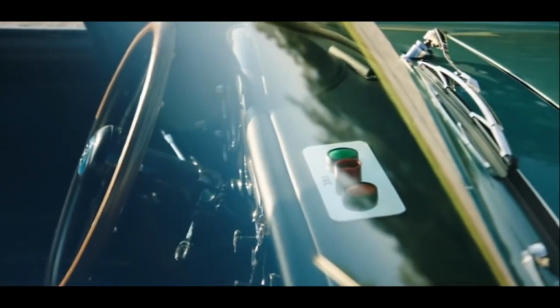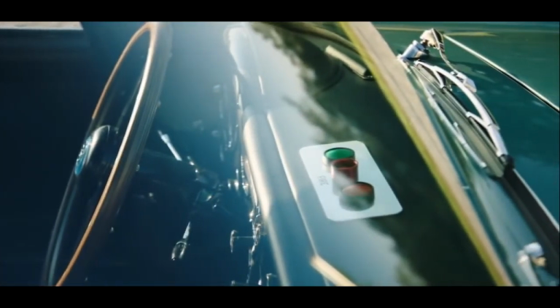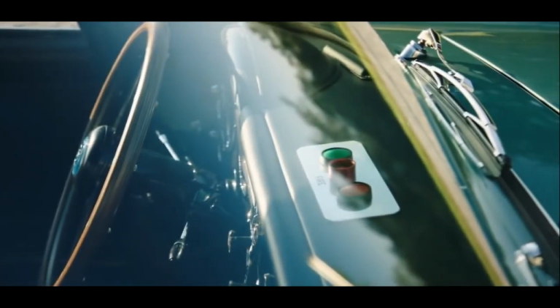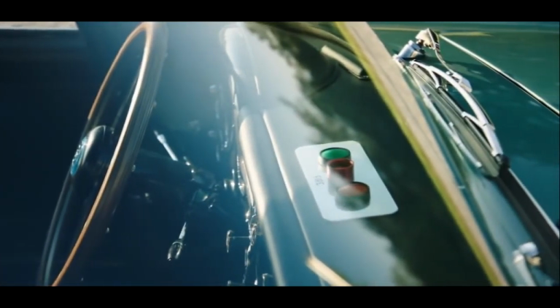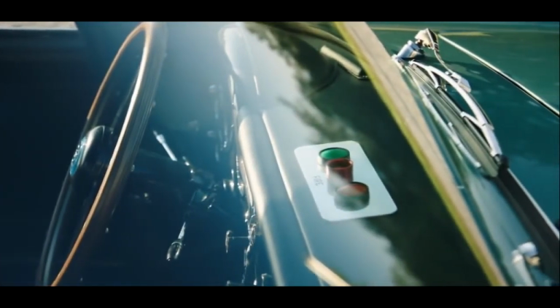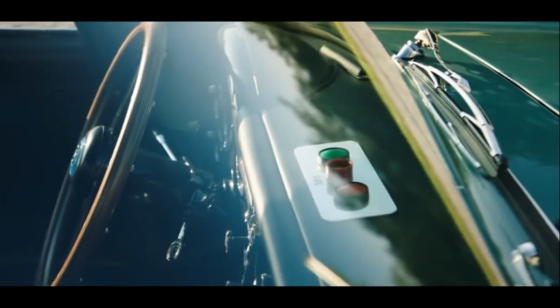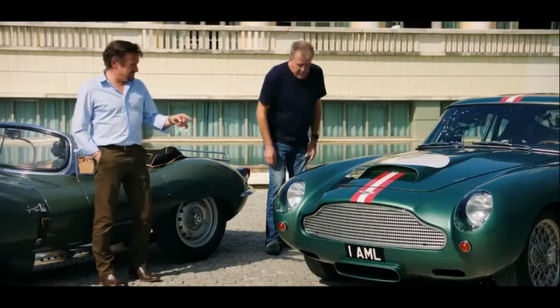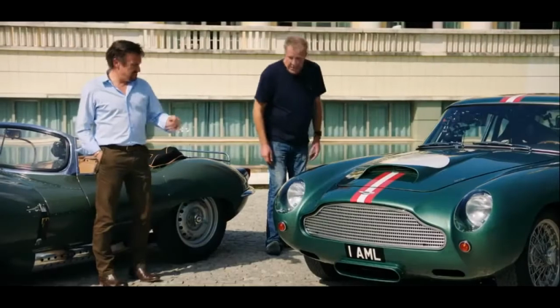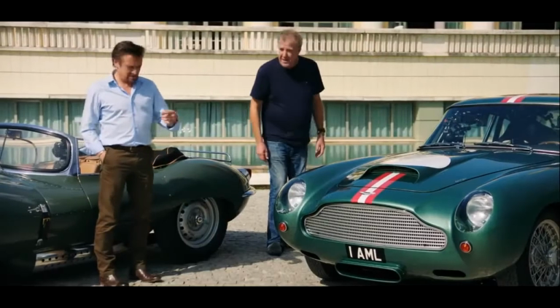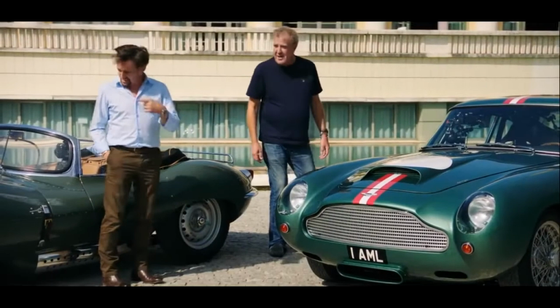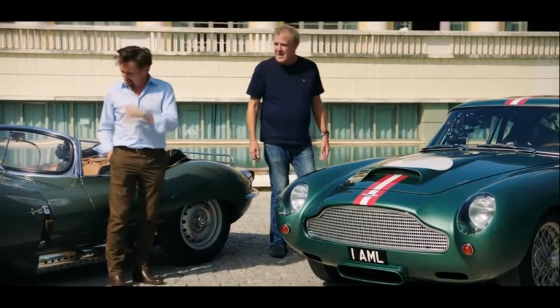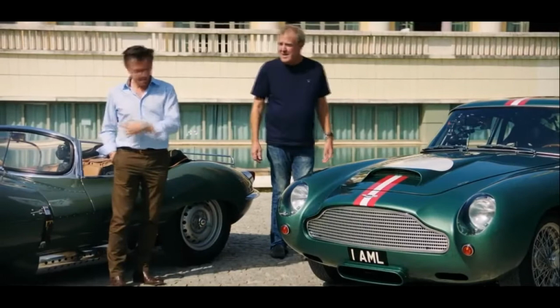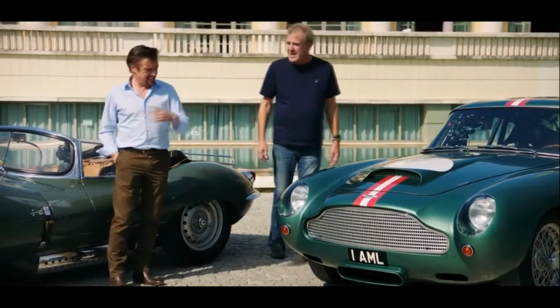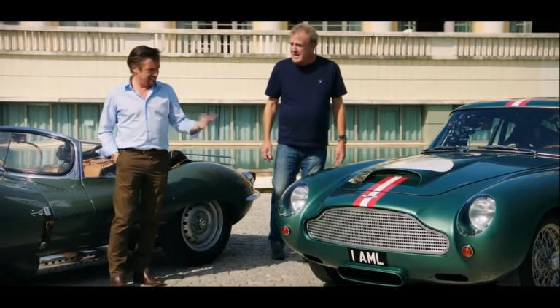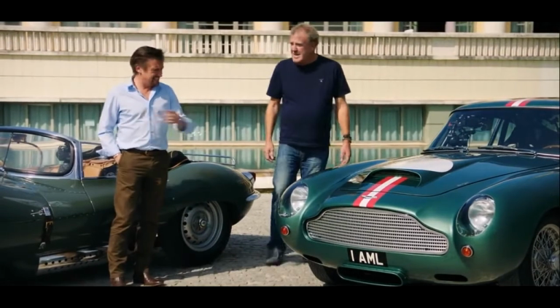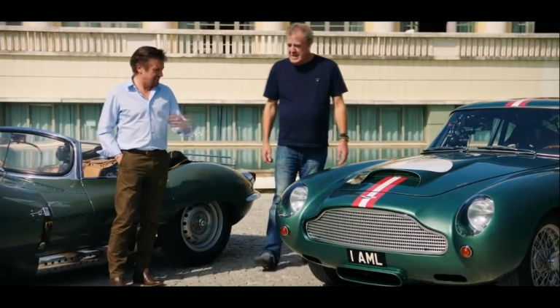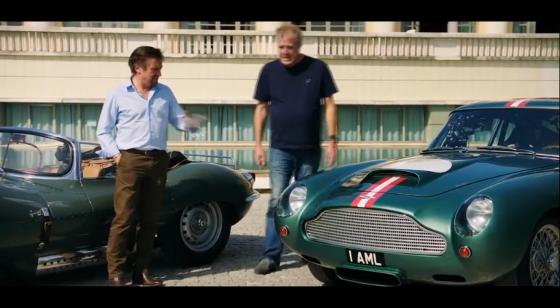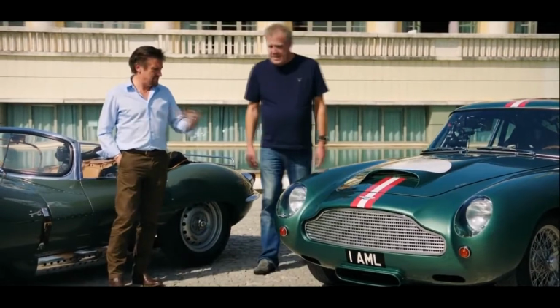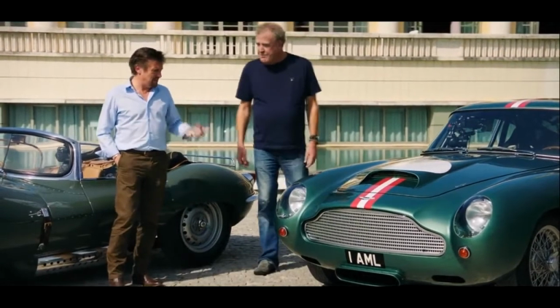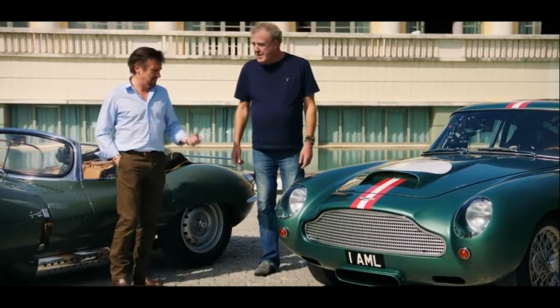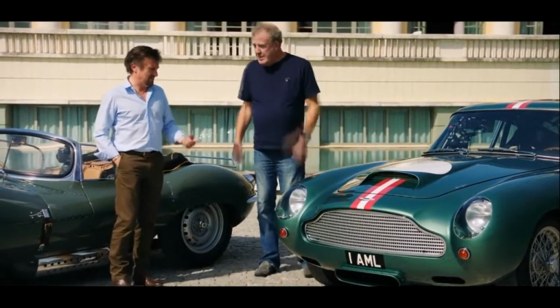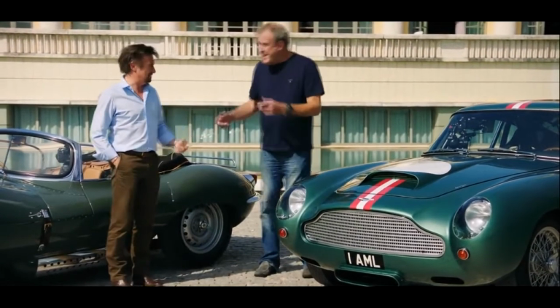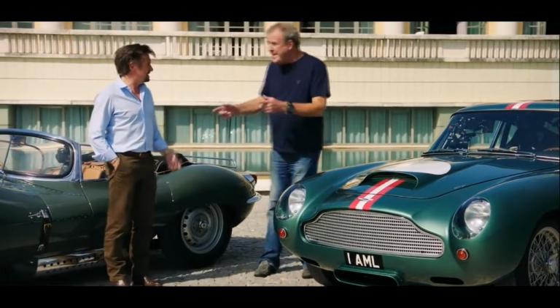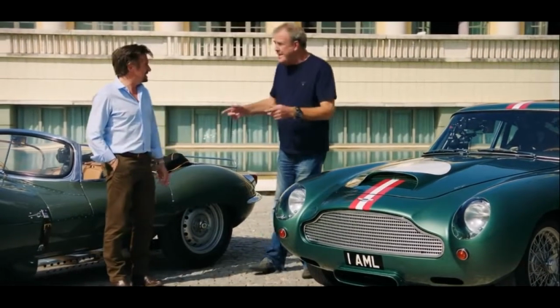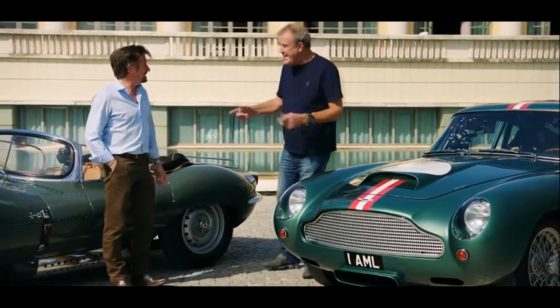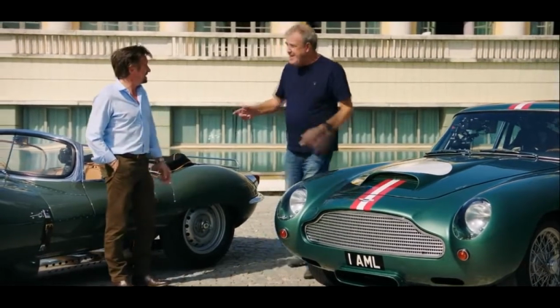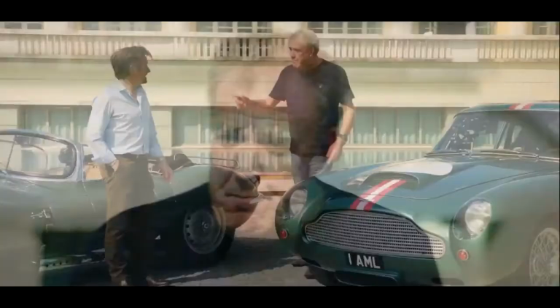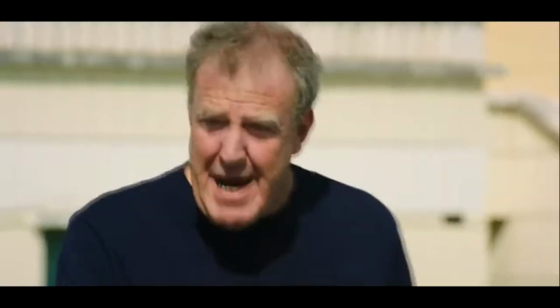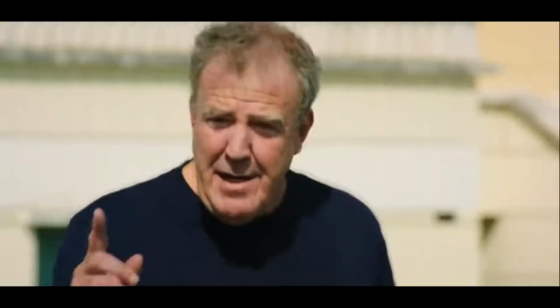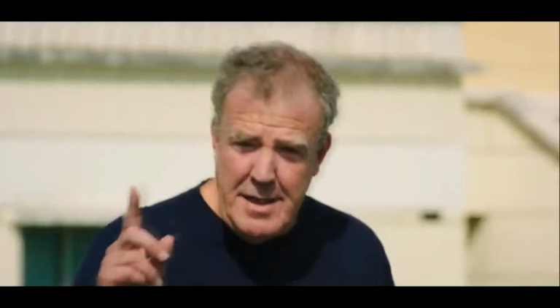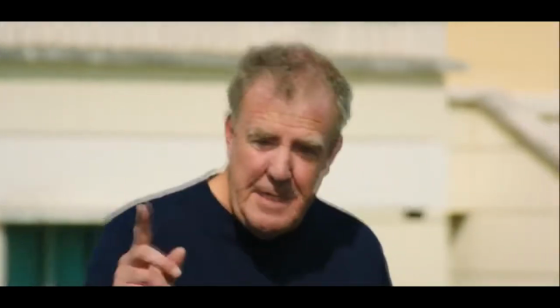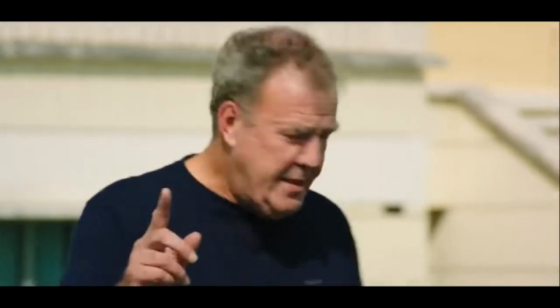Did these two cars ever race against each other in period? They did — May 1960.